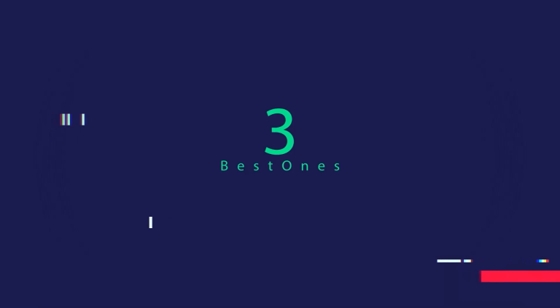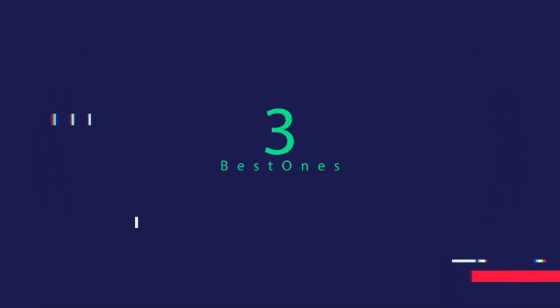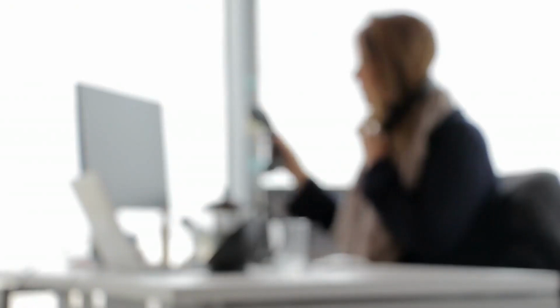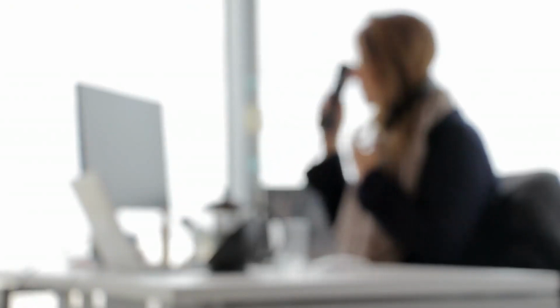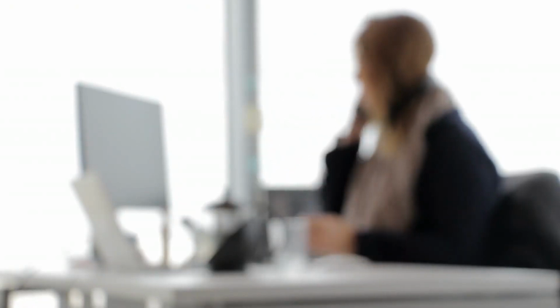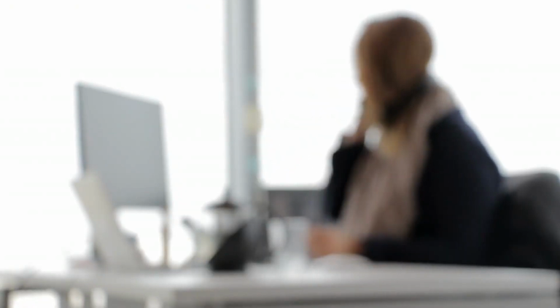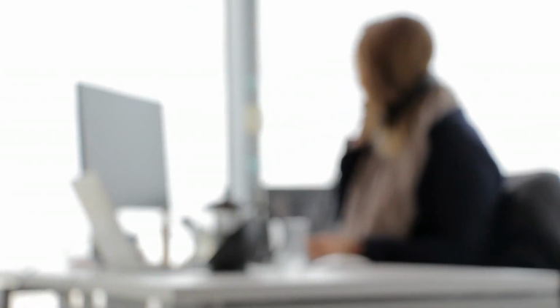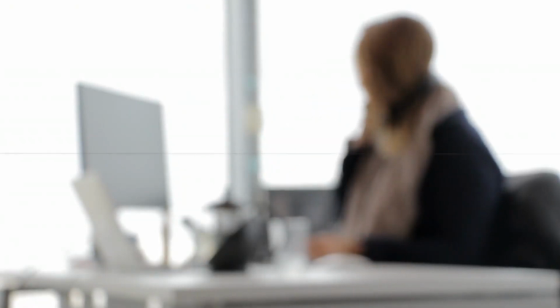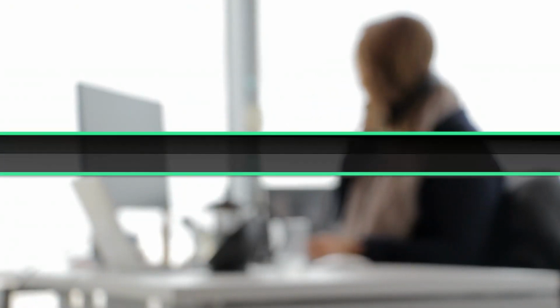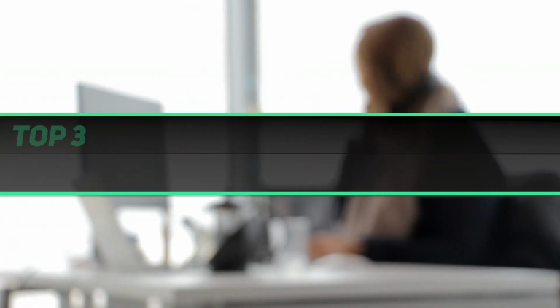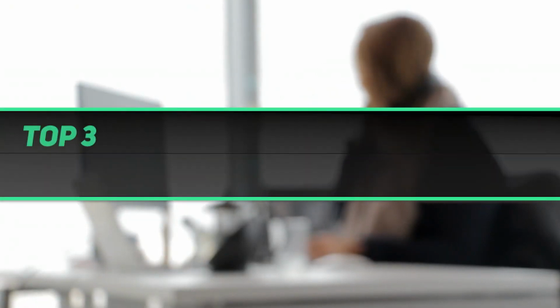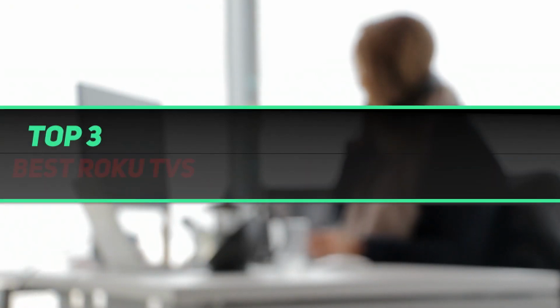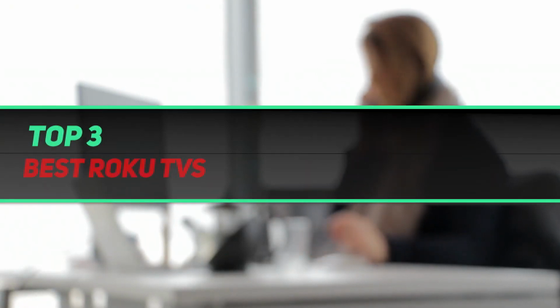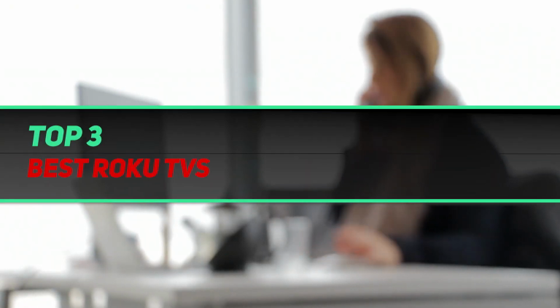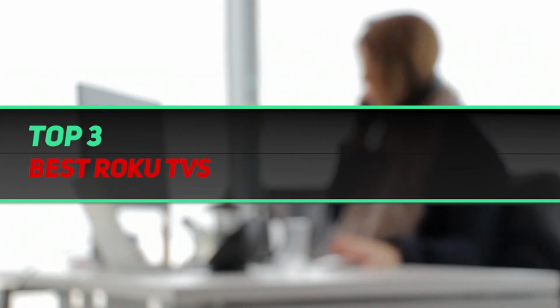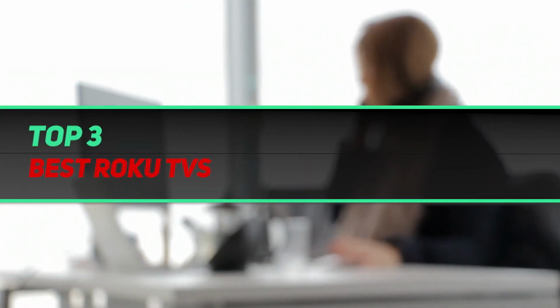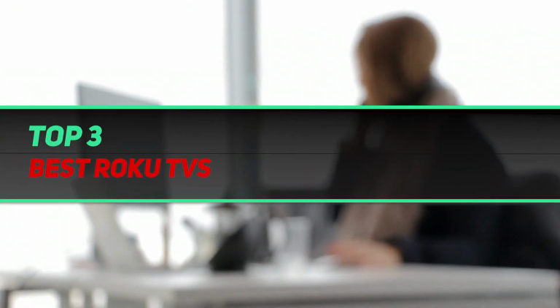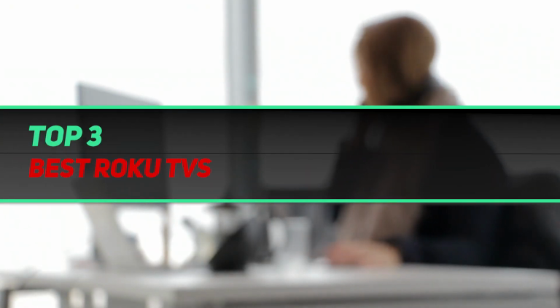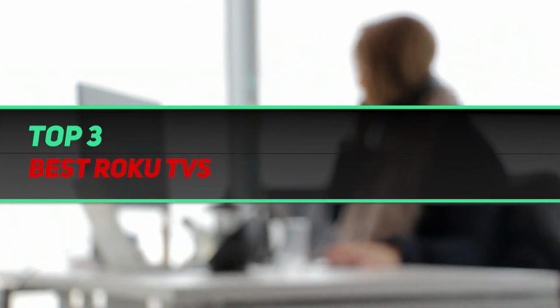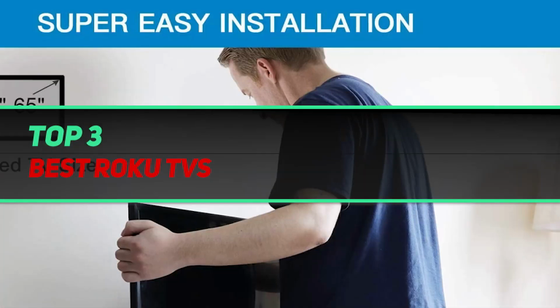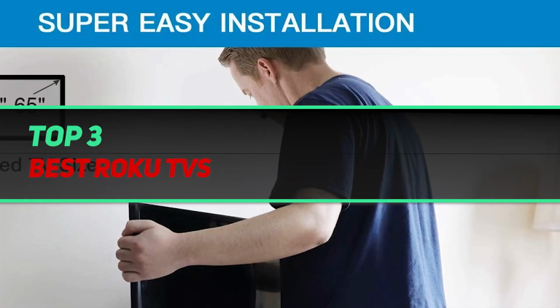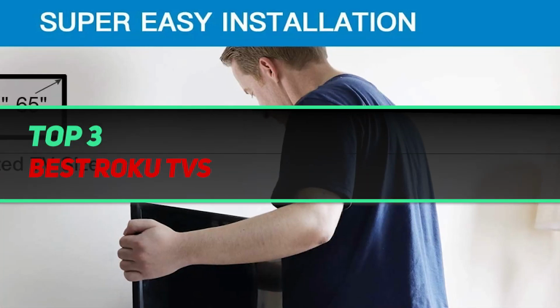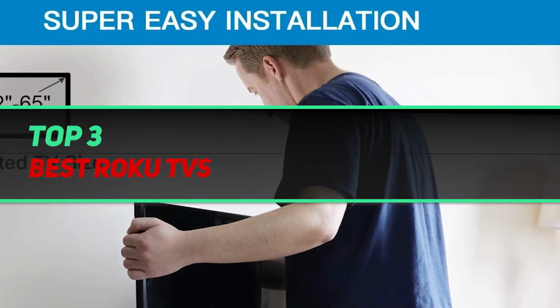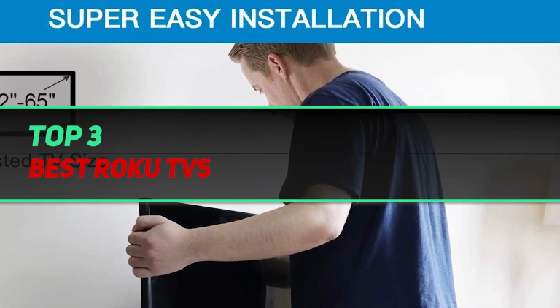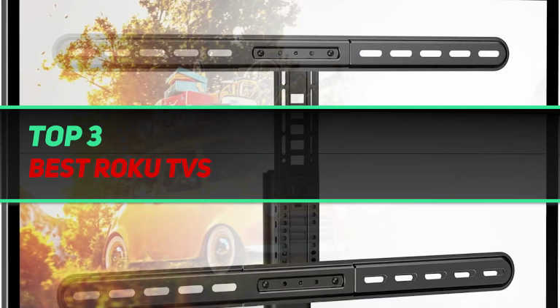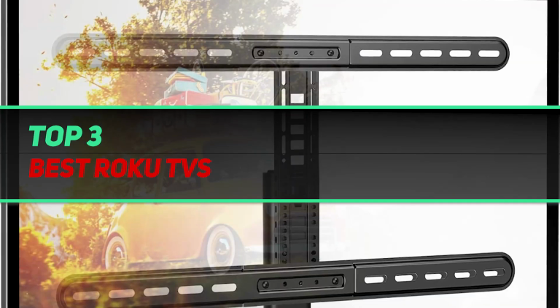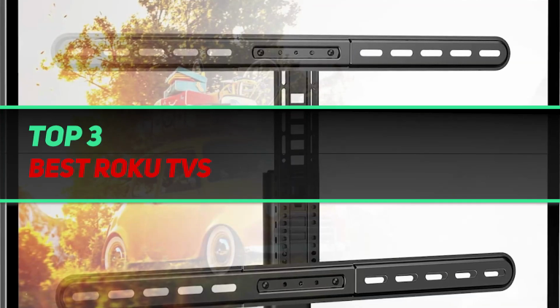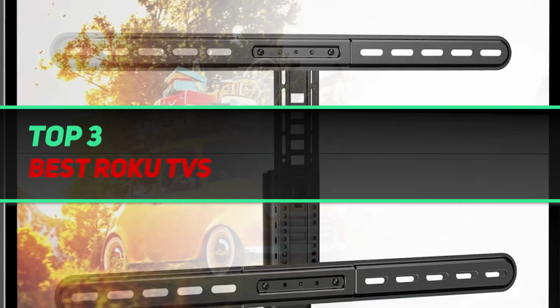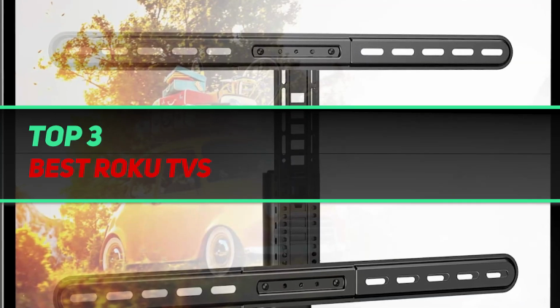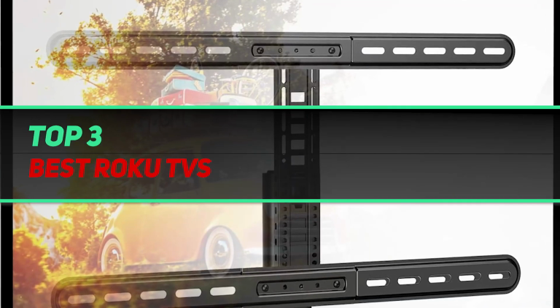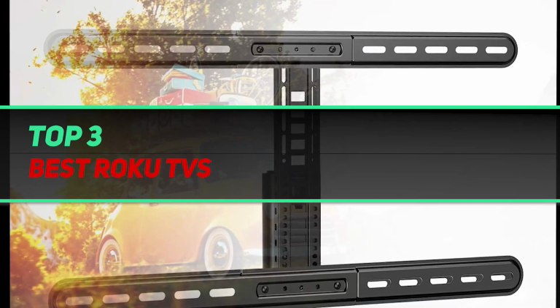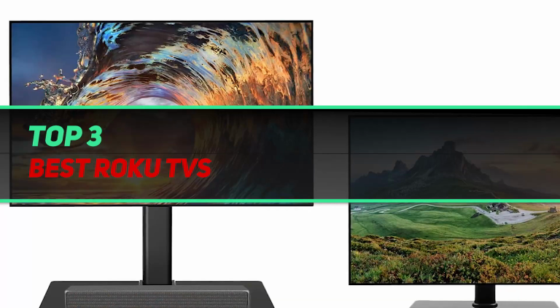Hi guys, welcome back to my channel. In today's video, we're gonna check out the top three best Roku TVs.